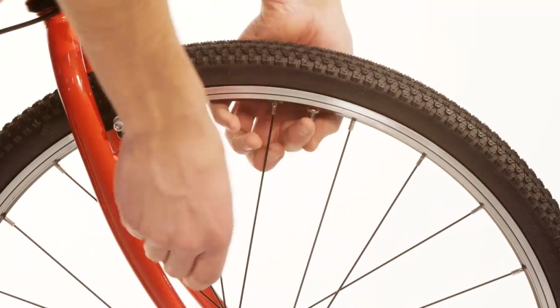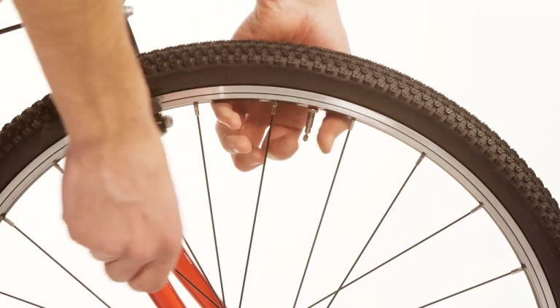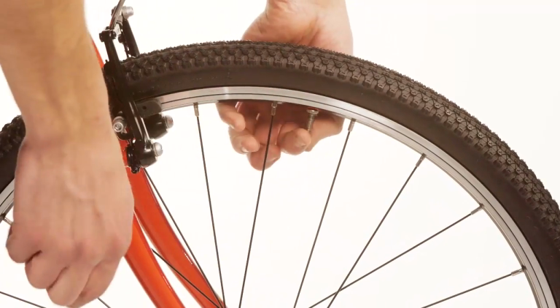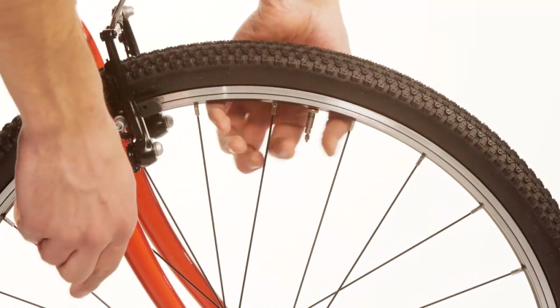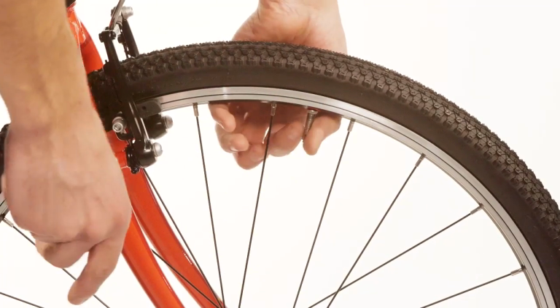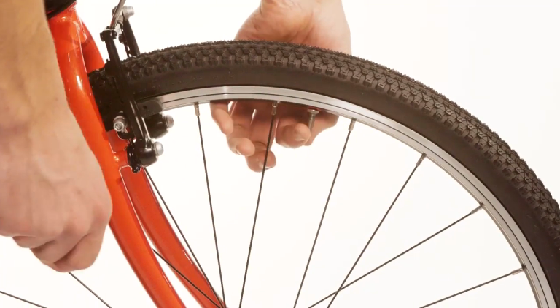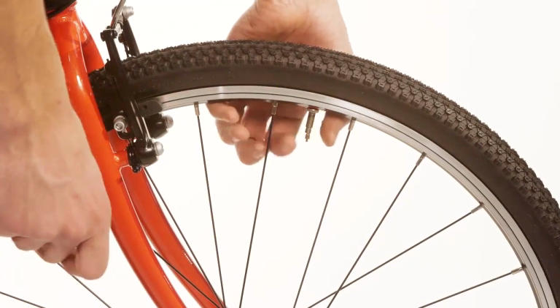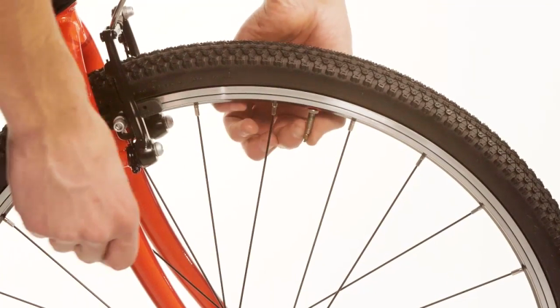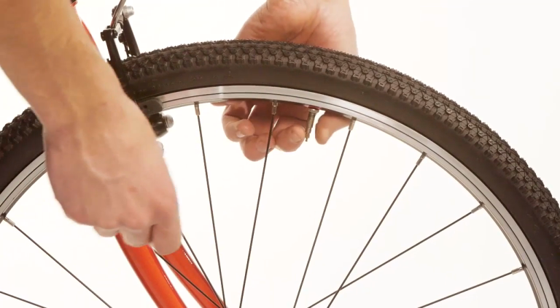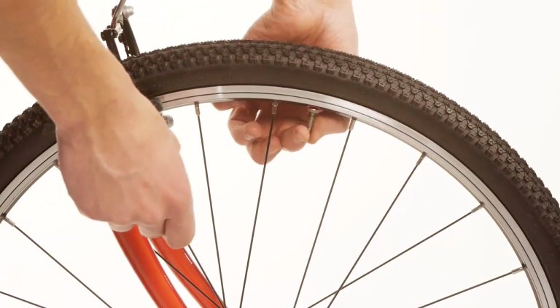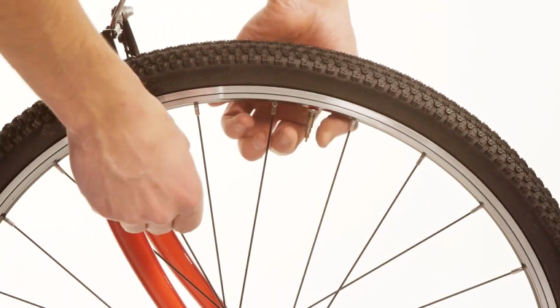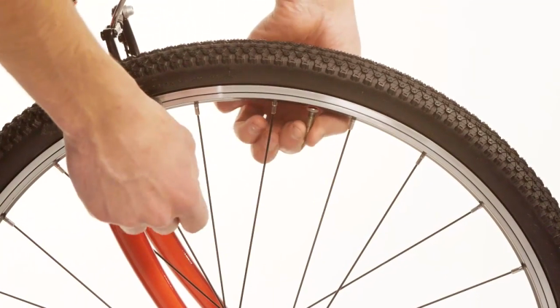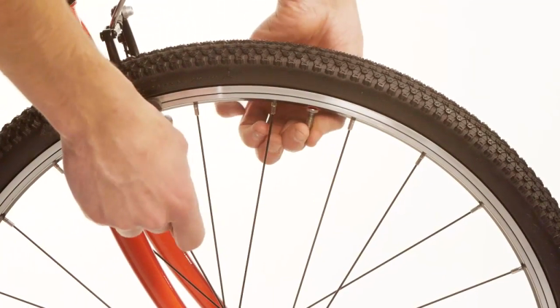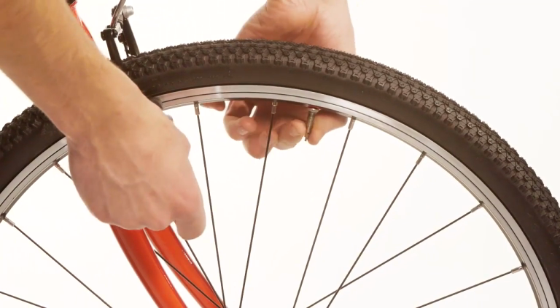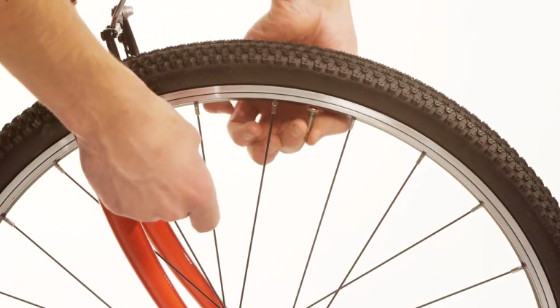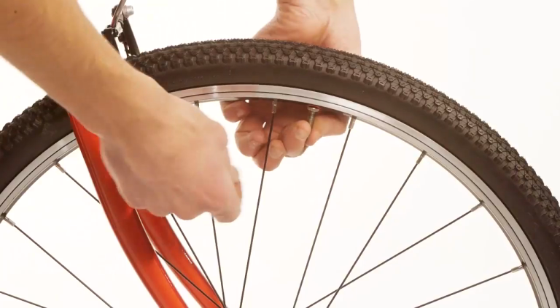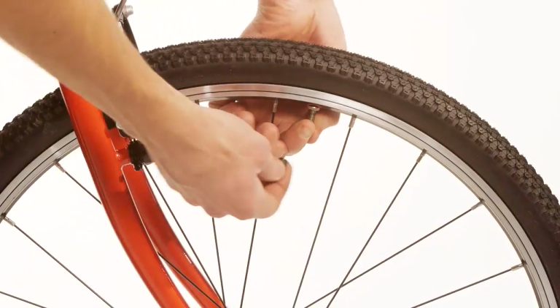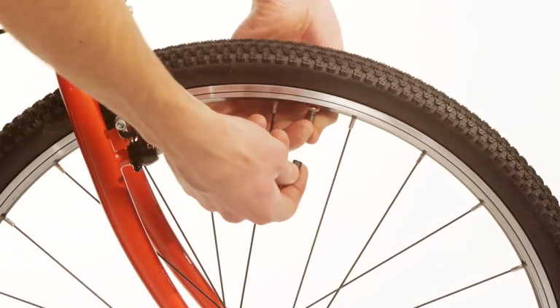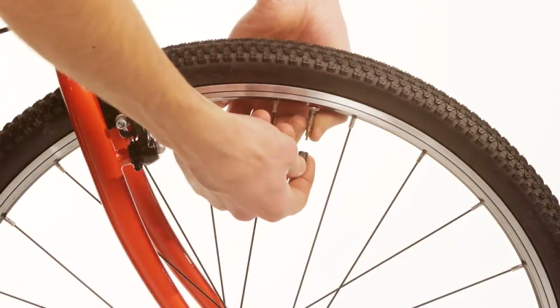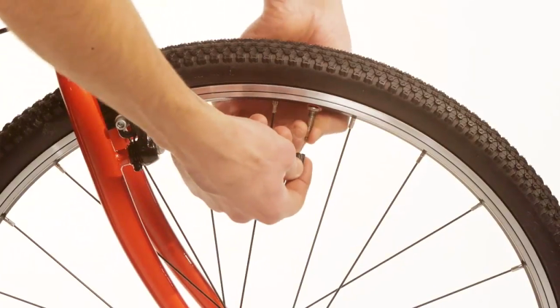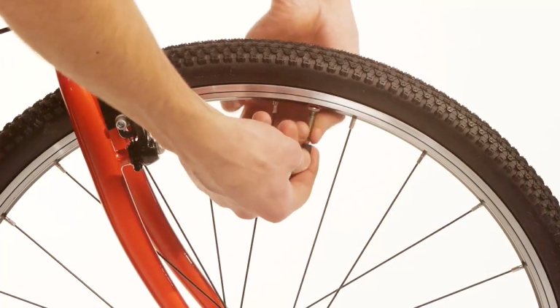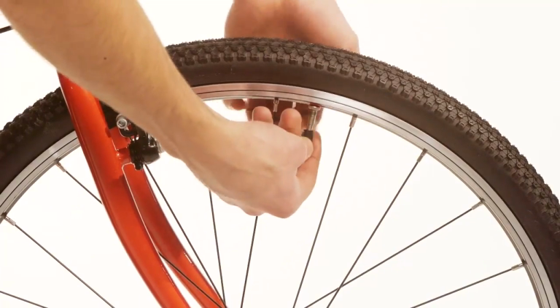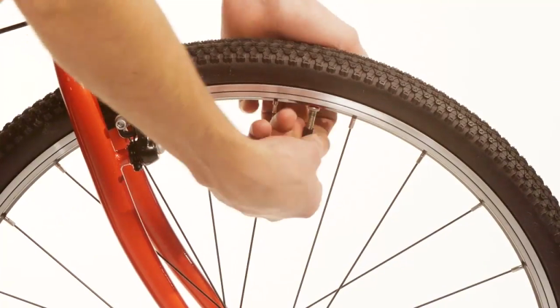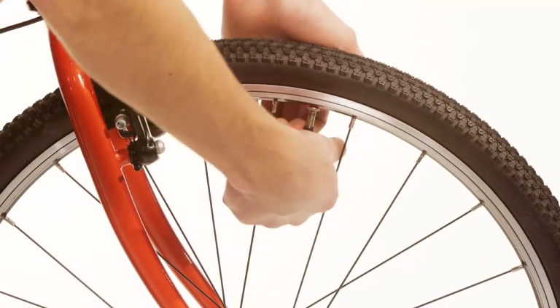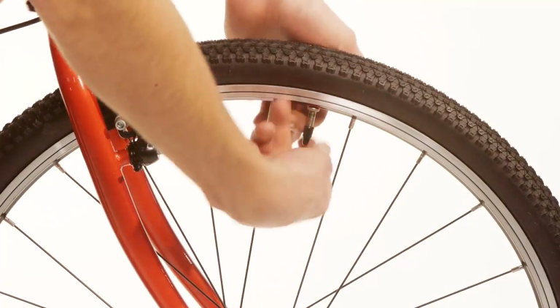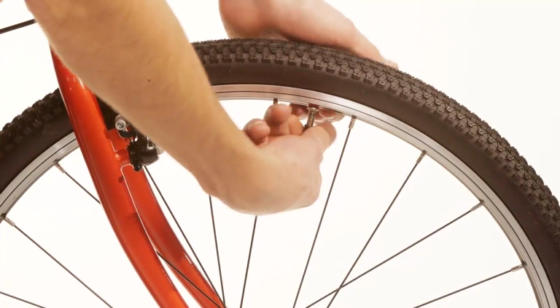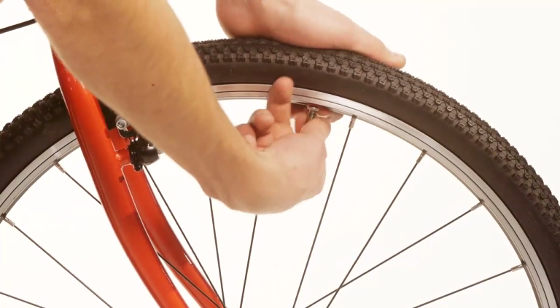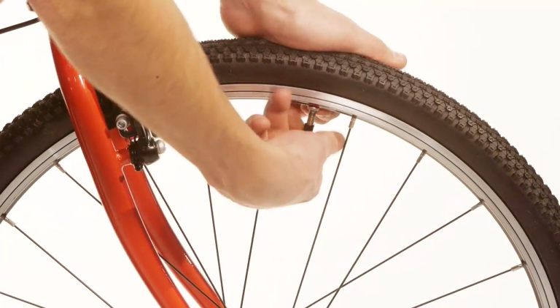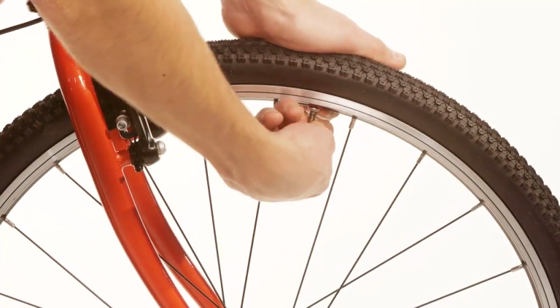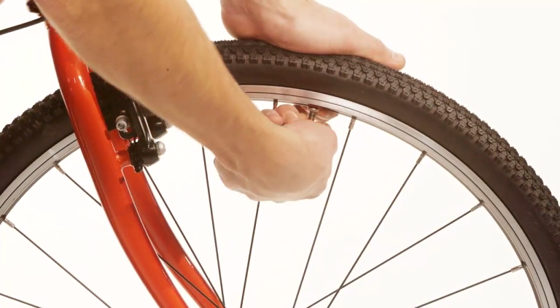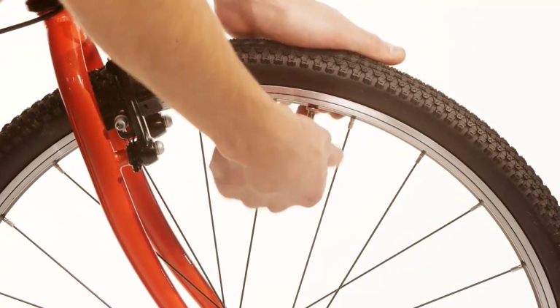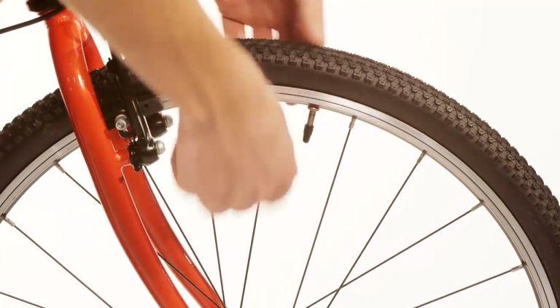Close the valve by screwing it clockwise, but be careful not to over-tighten it. Lastly, replace the dust cap.